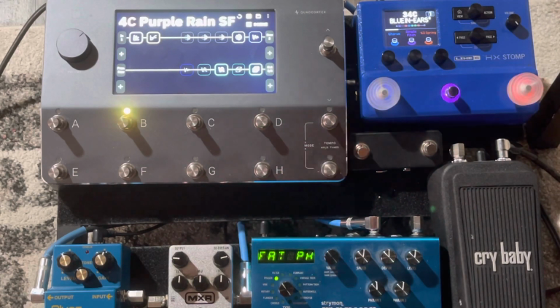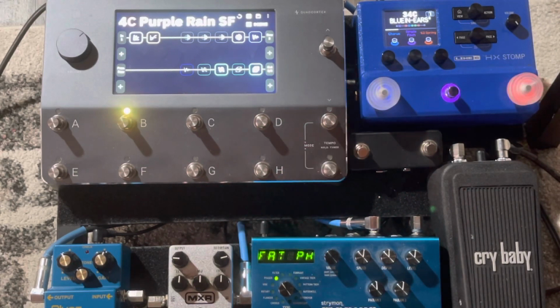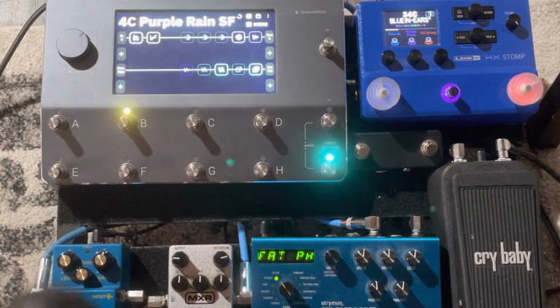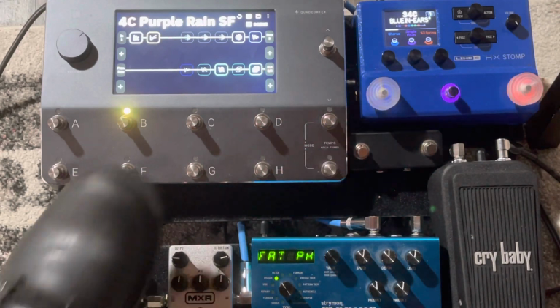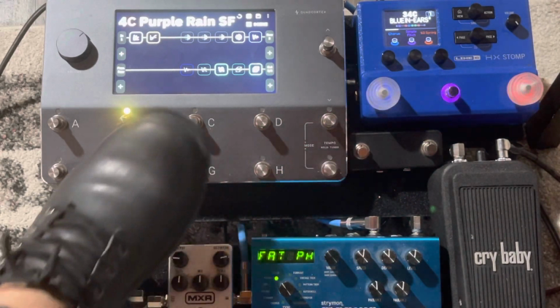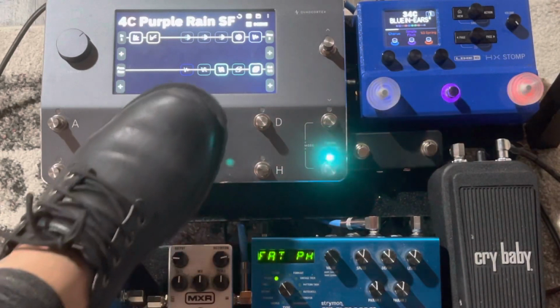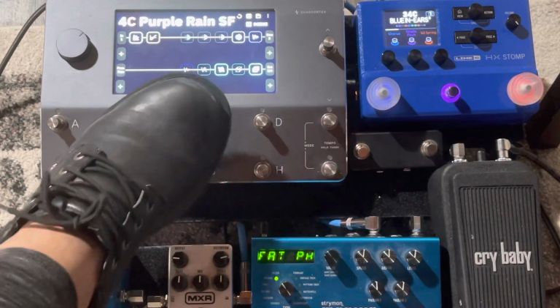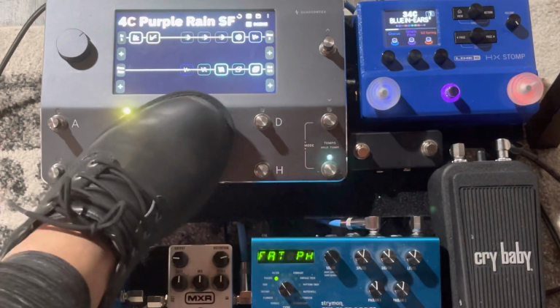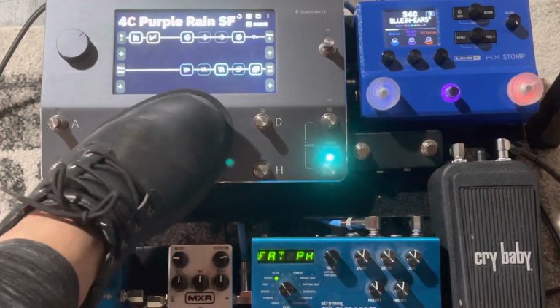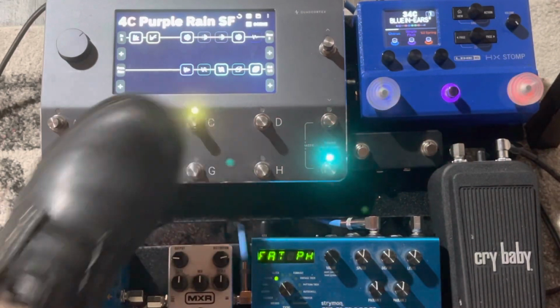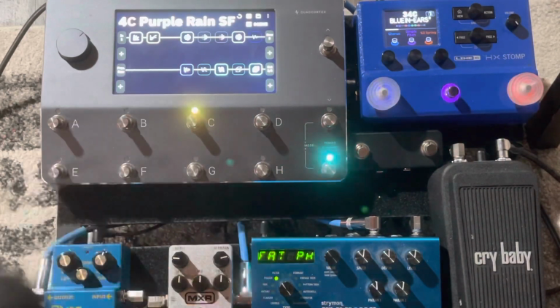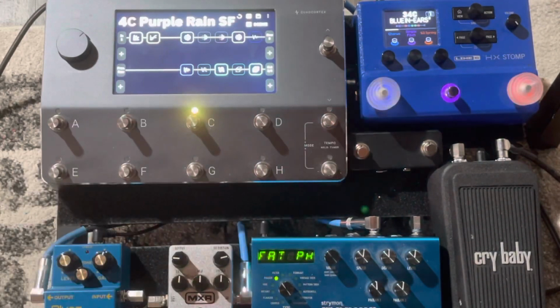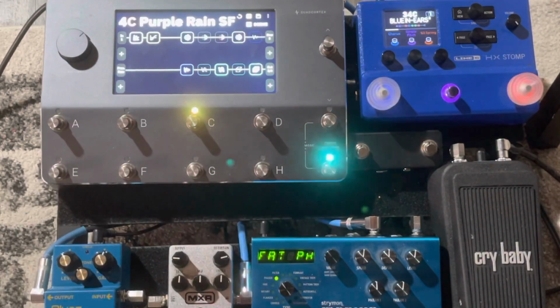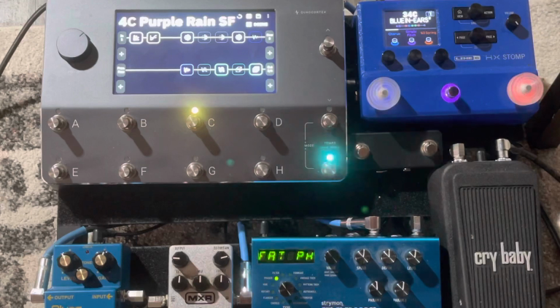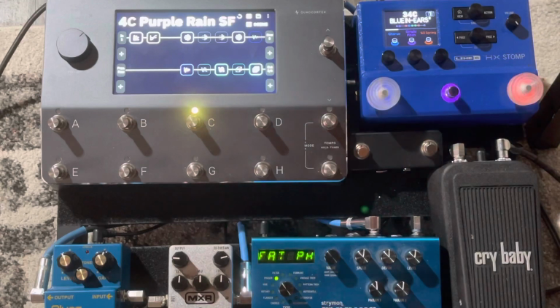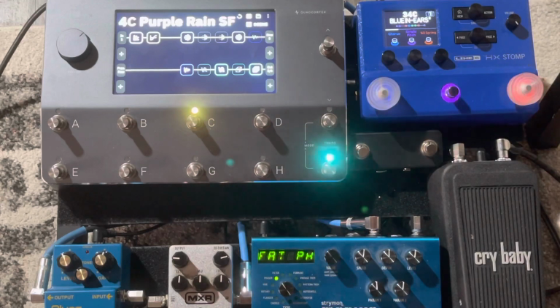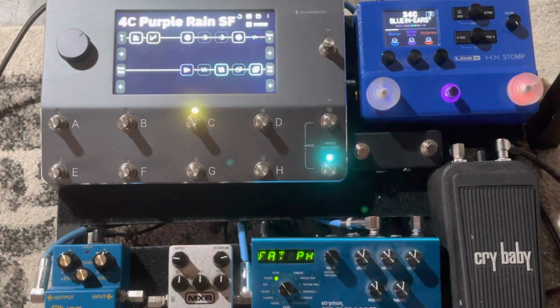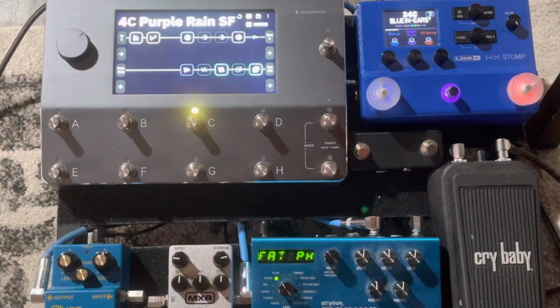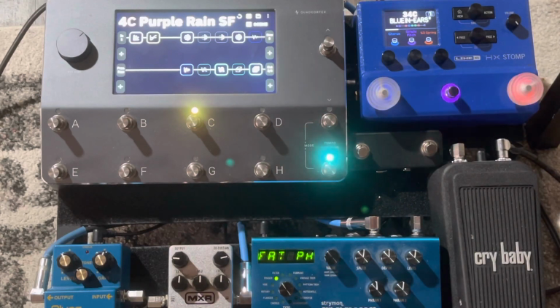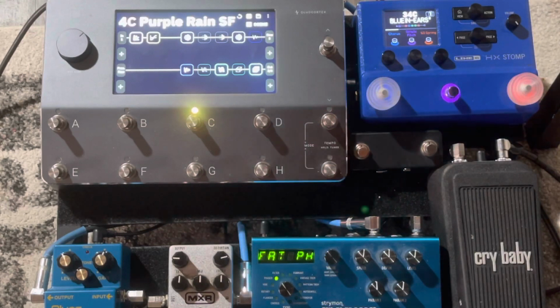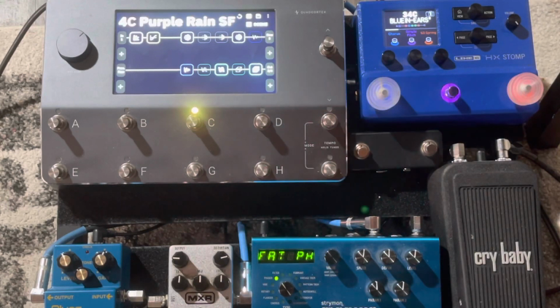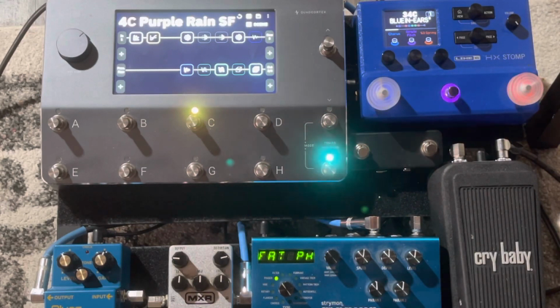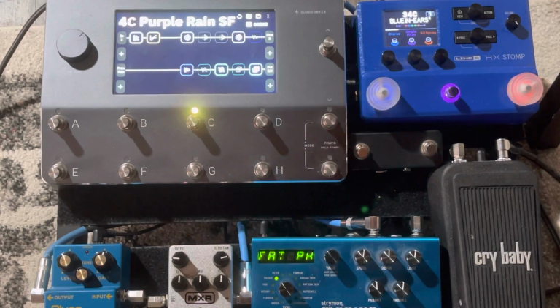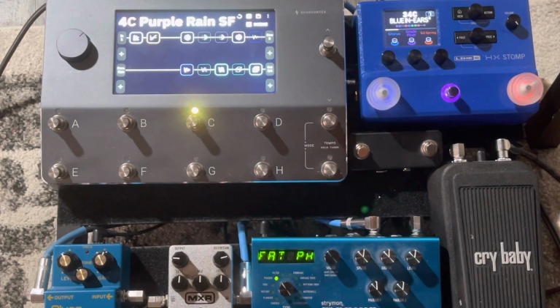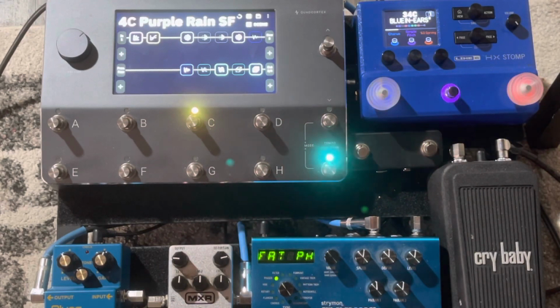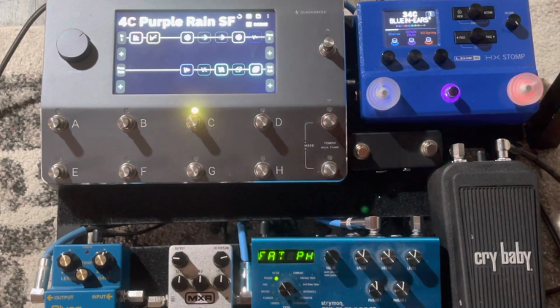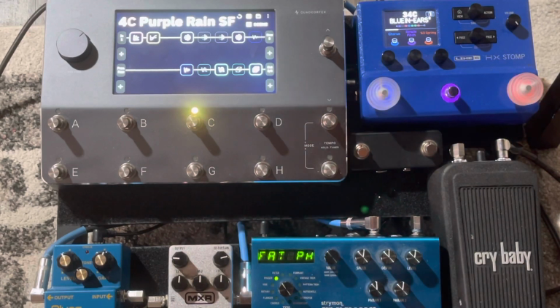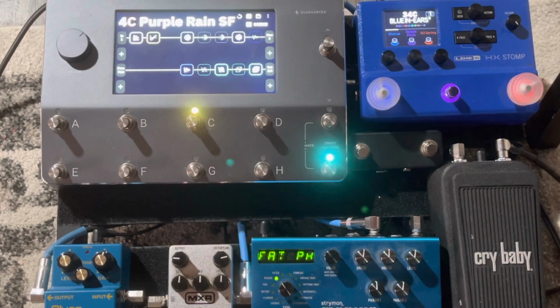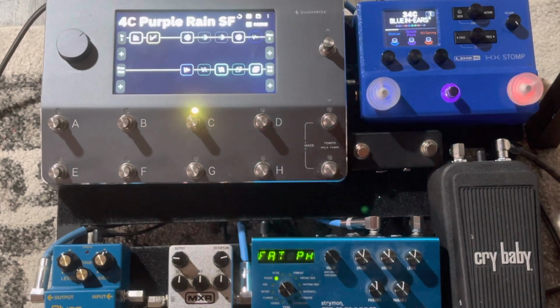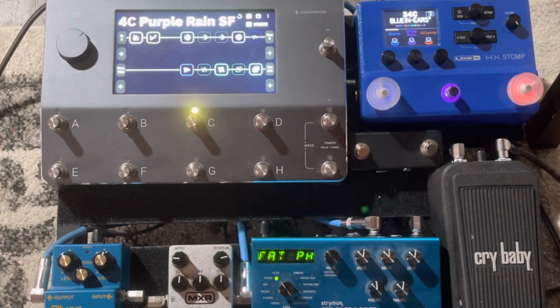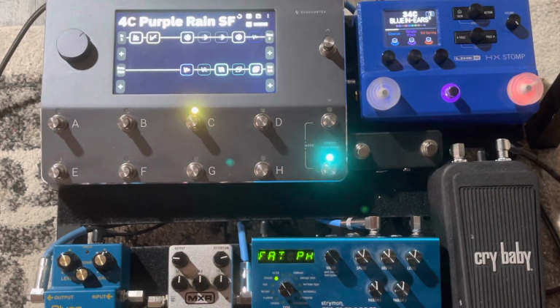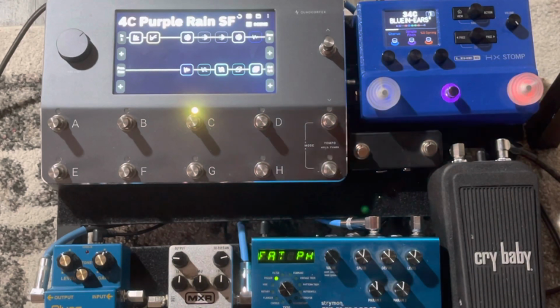Scene C has a little — I captured my Boss Blues Driver, so it has just a little crunch over.